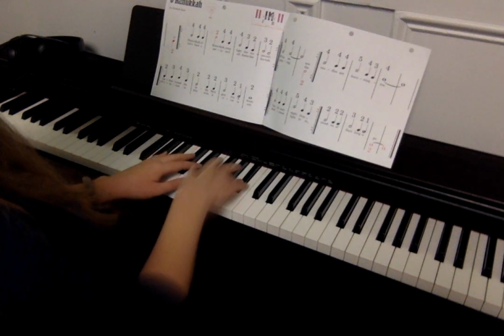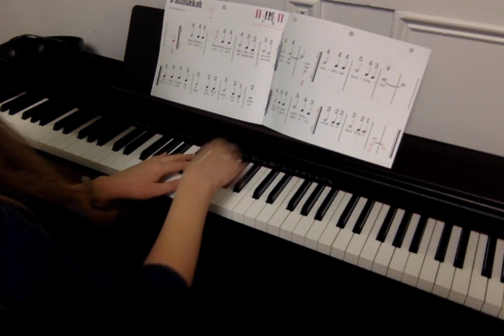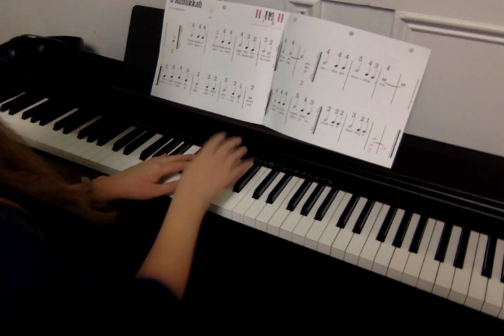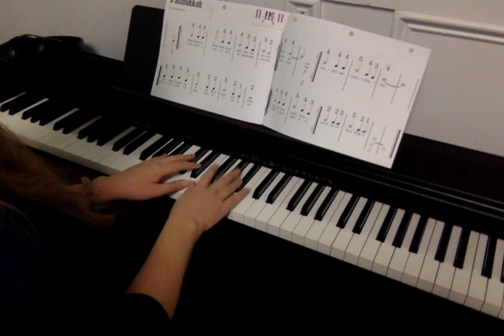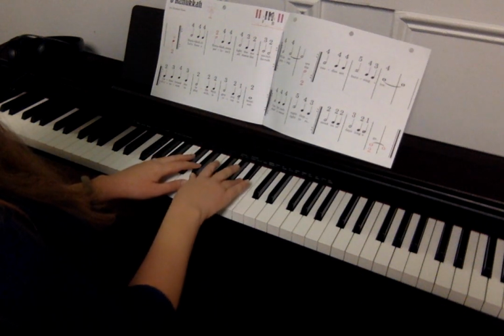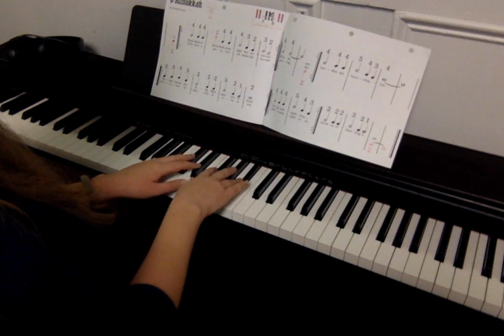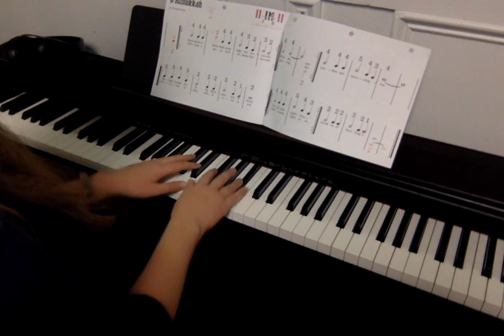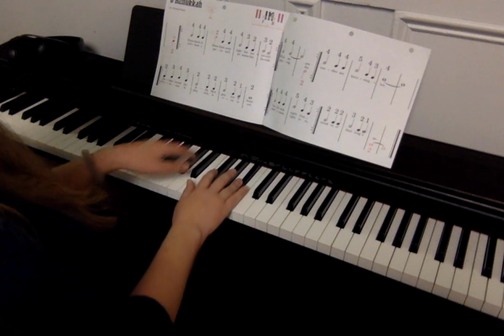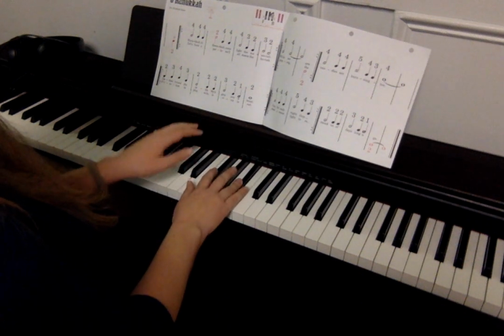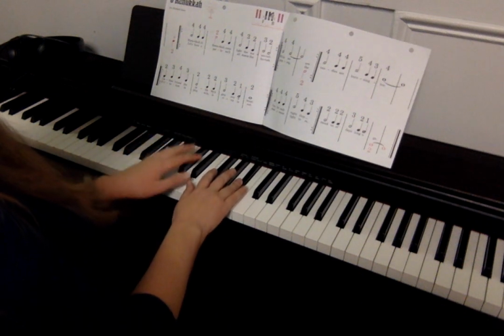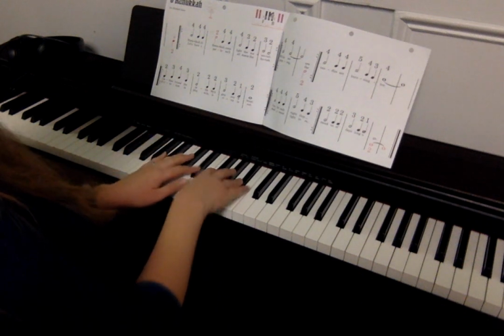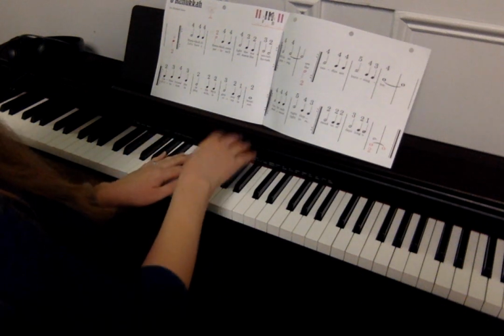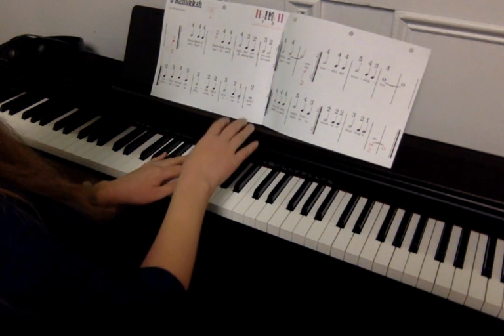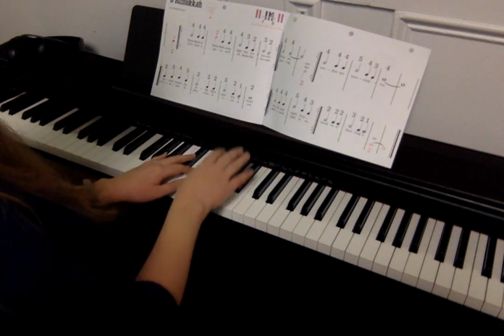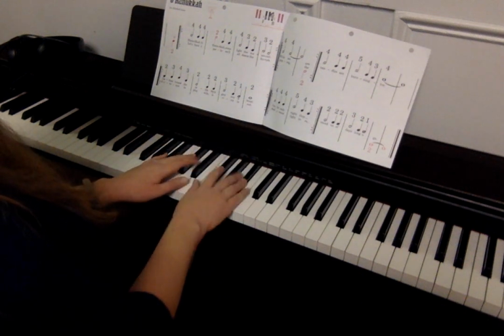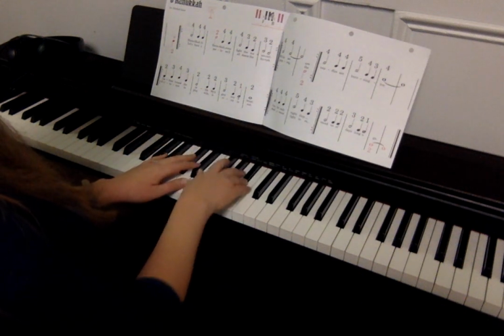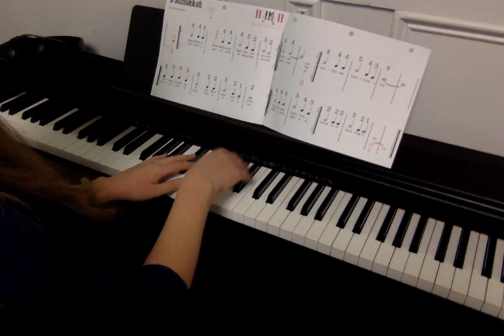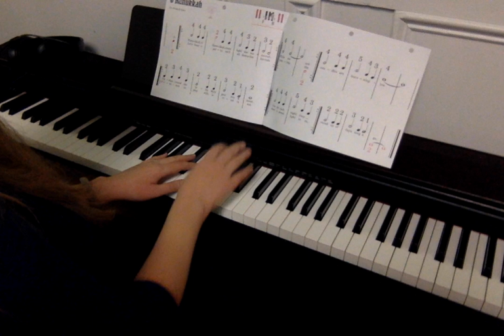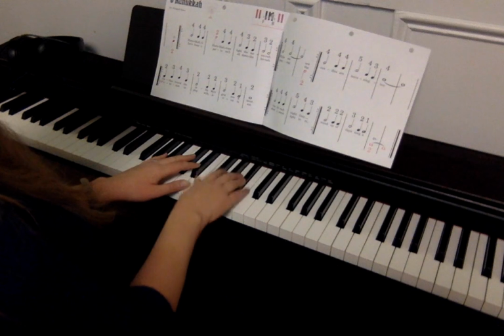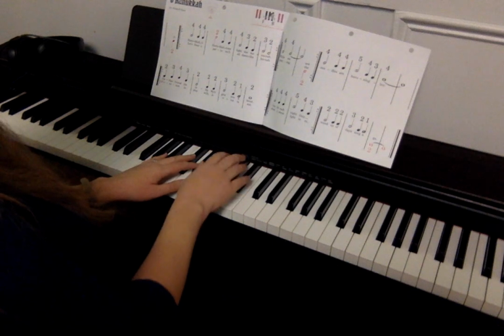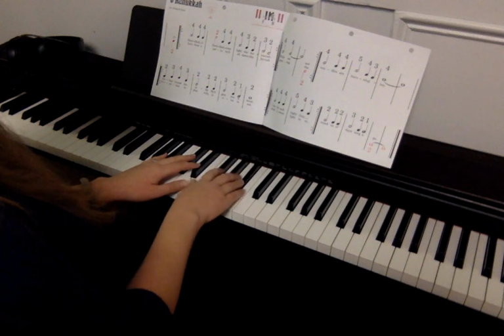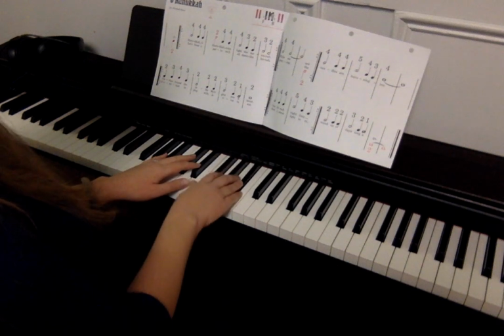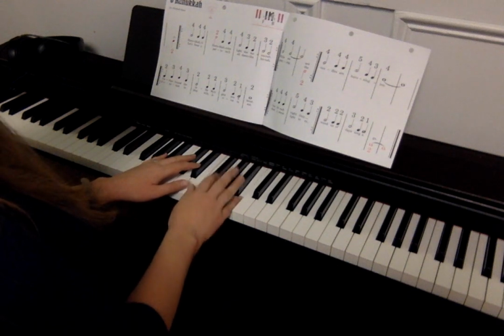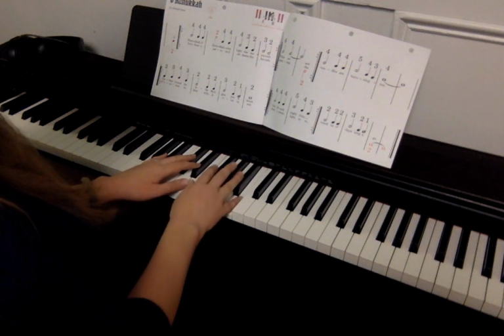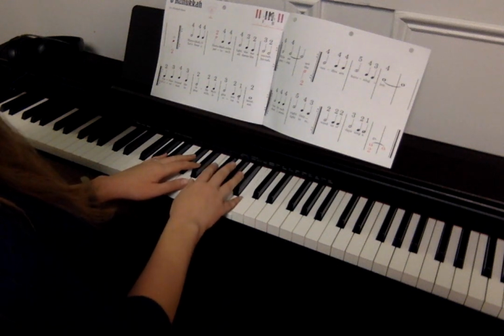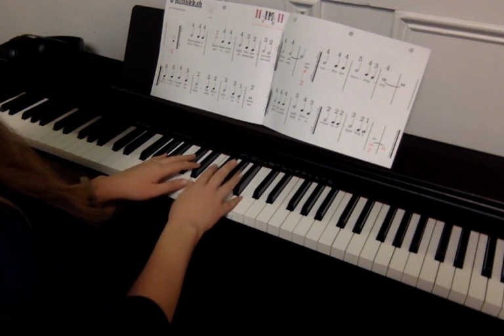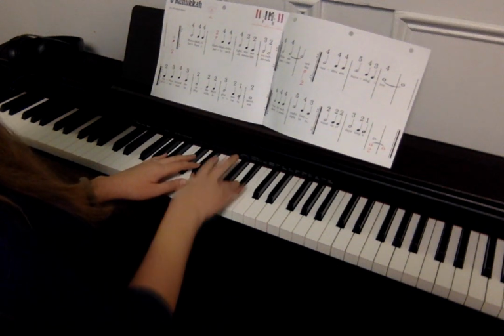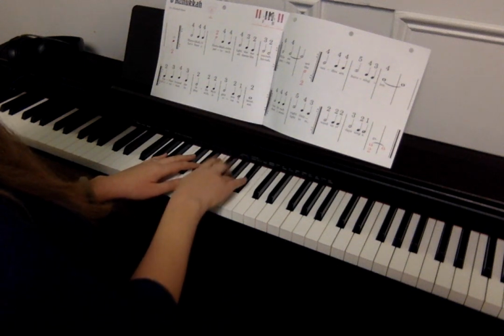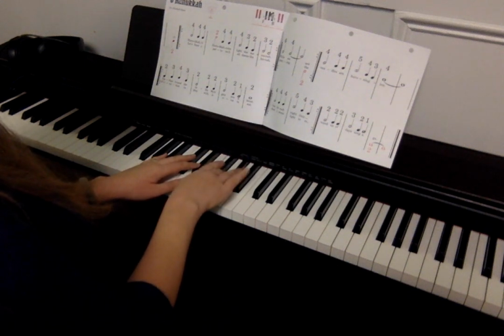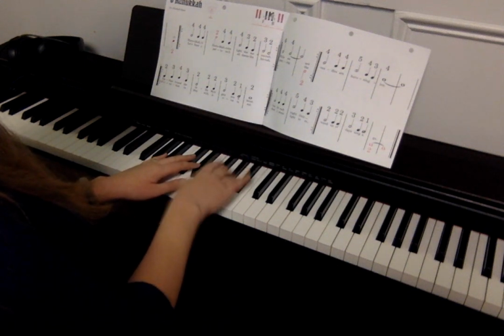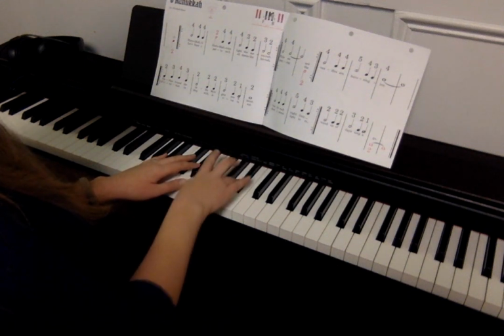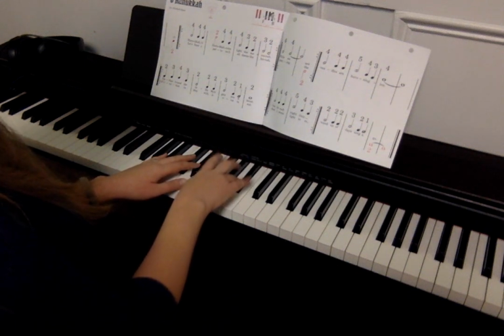Four, four, four, two, four, four, four, five, four, three, four.